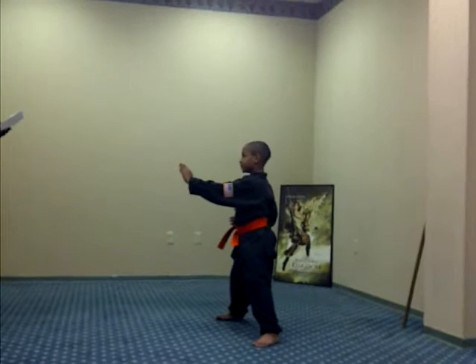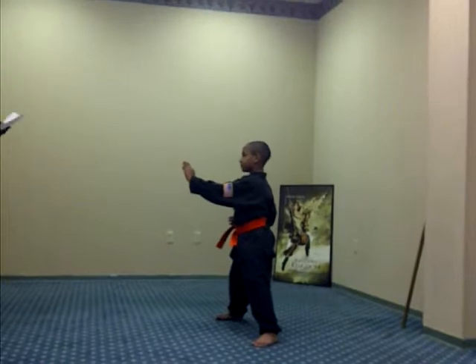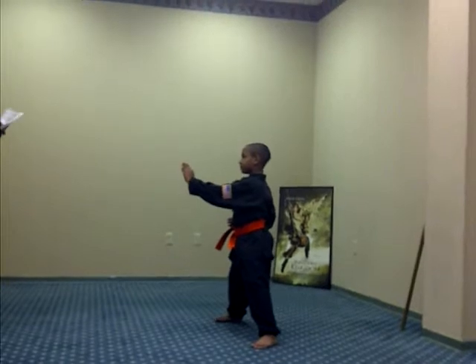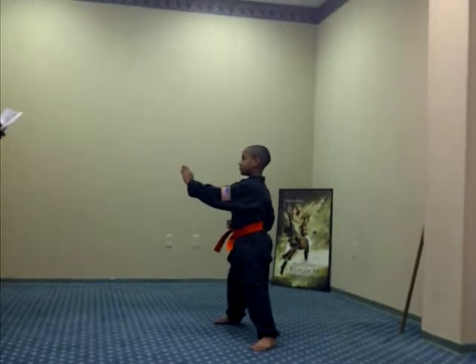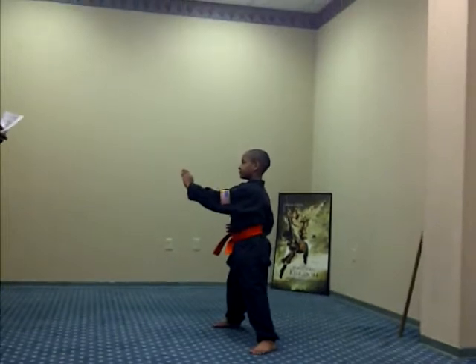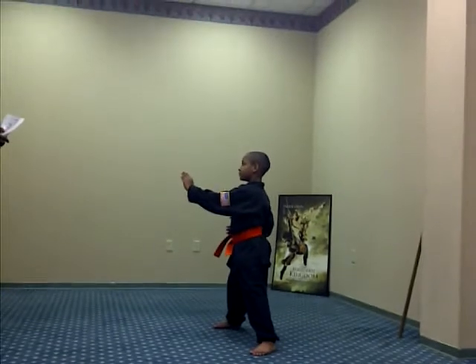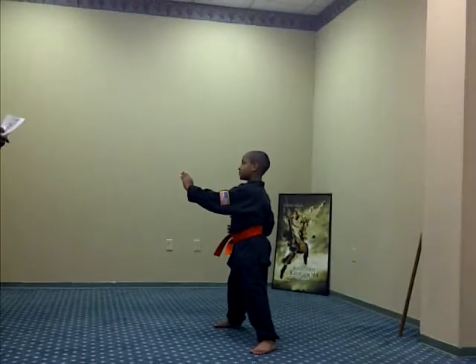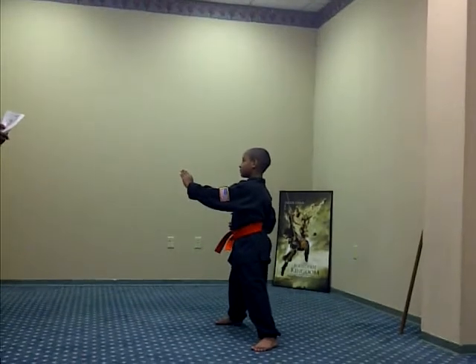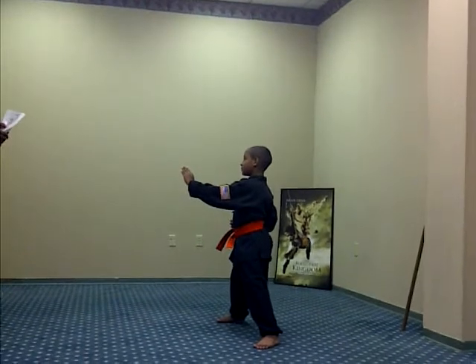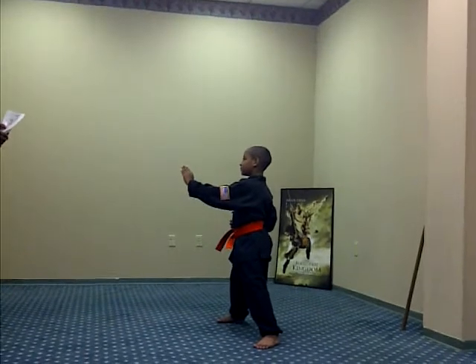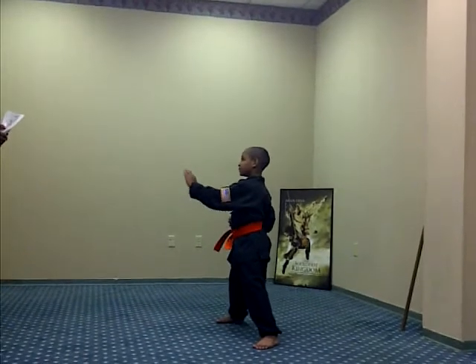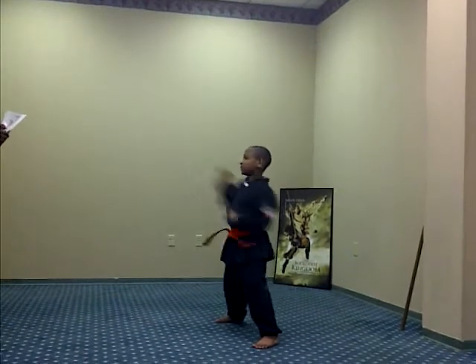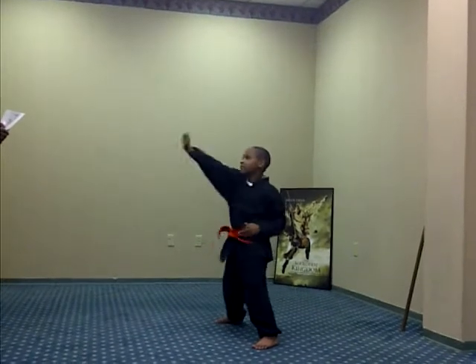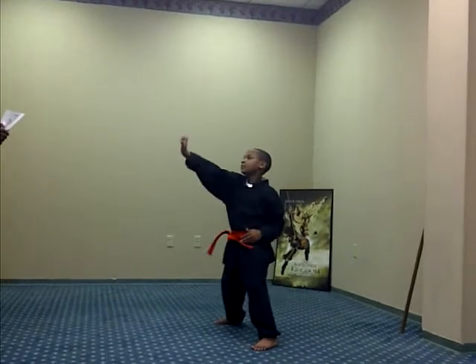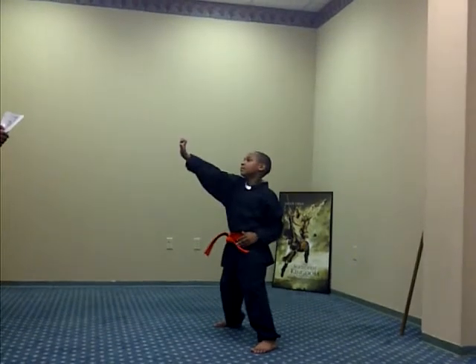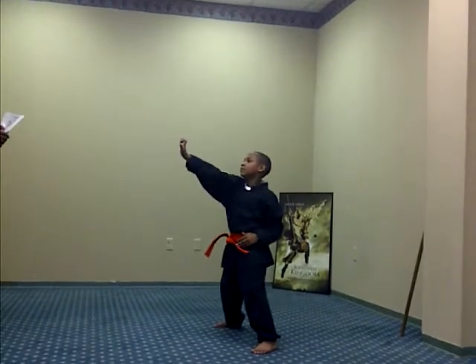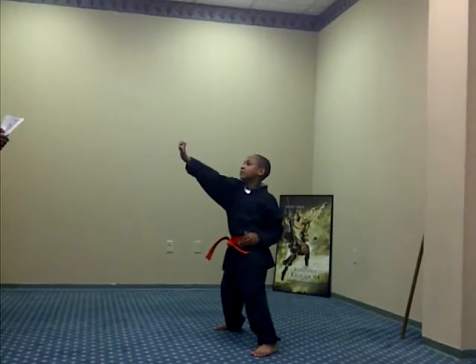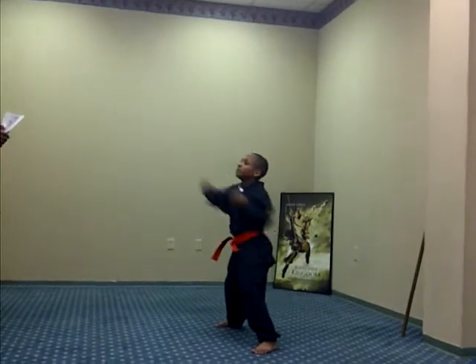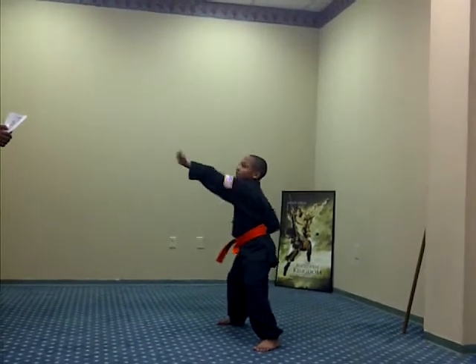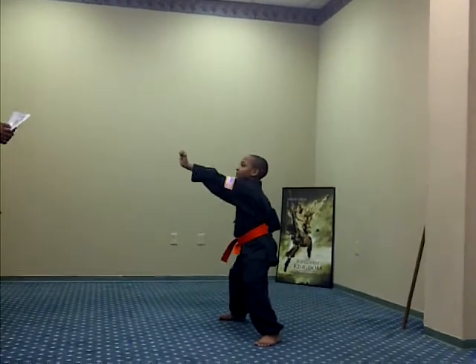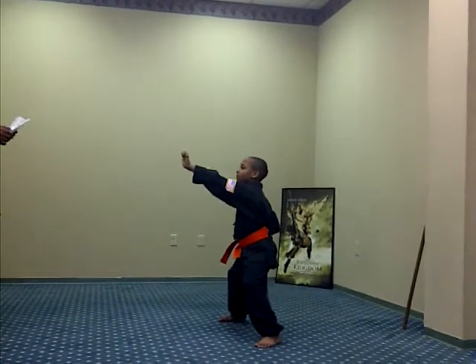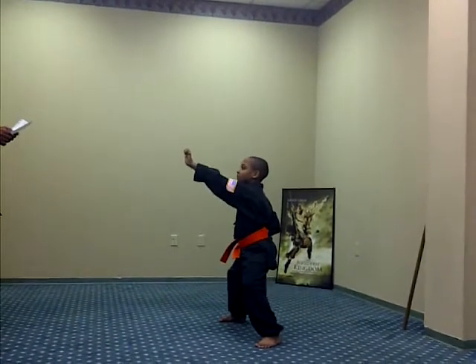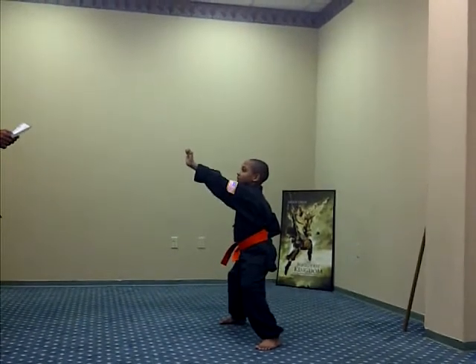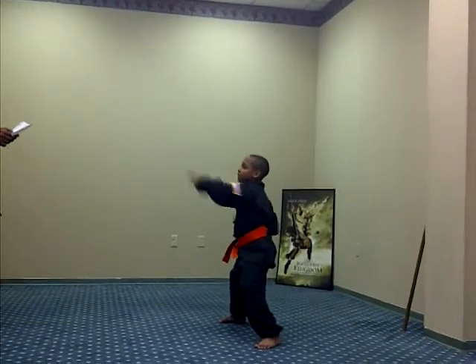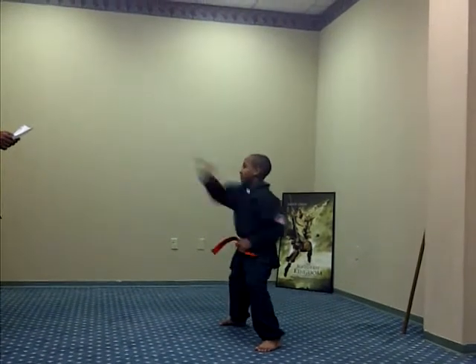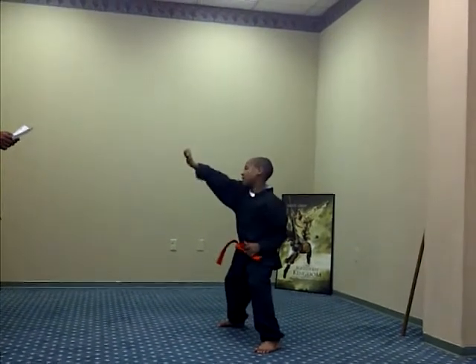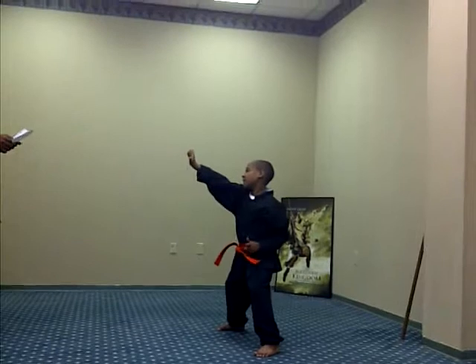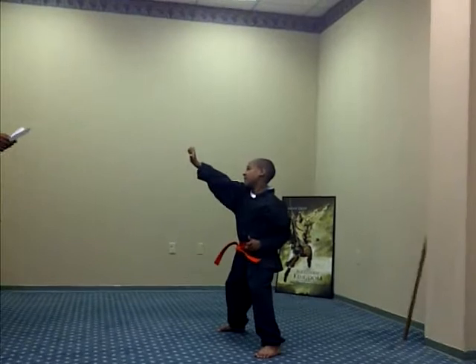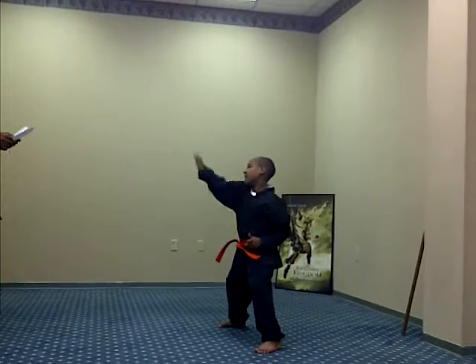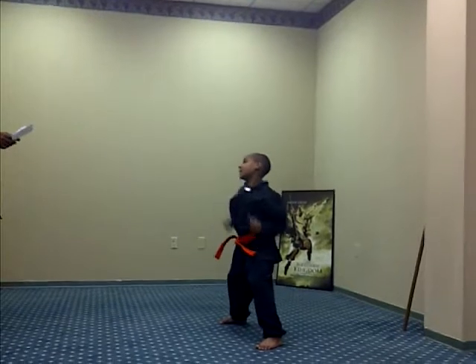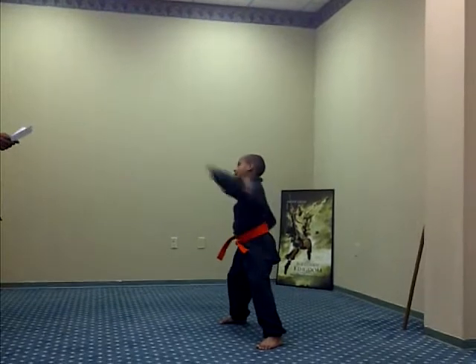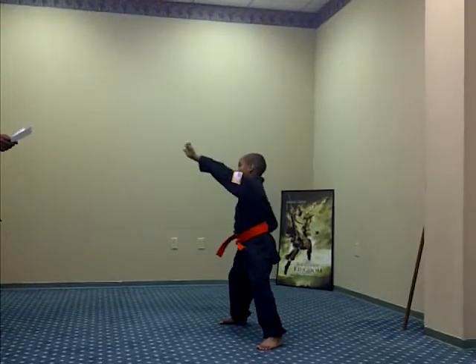Palm heel strike. Ready, one, two, three, Sanchi, four, five.